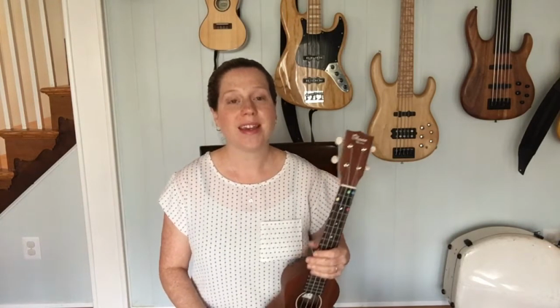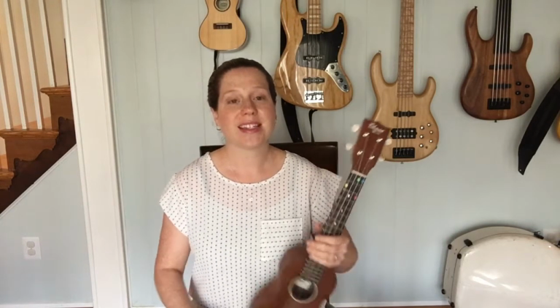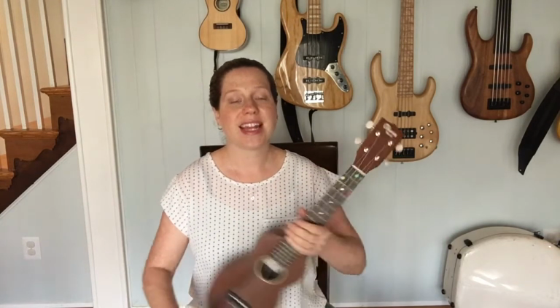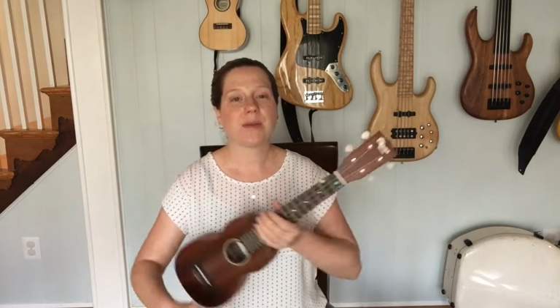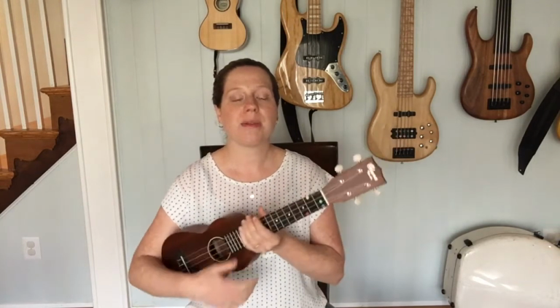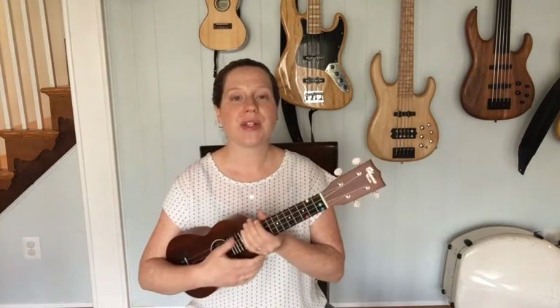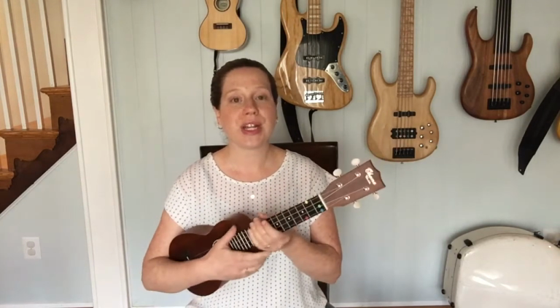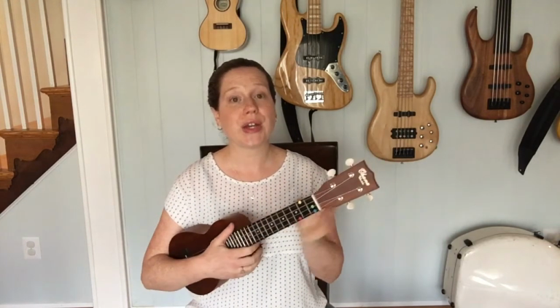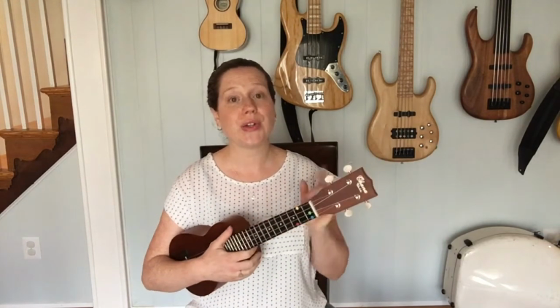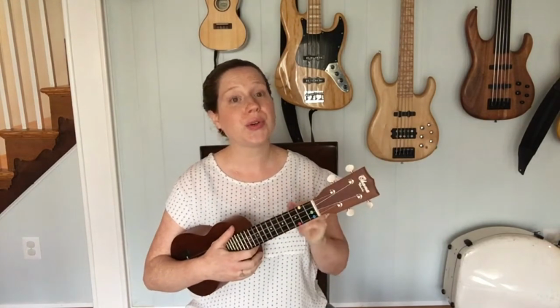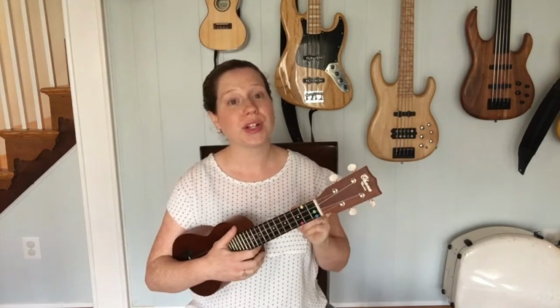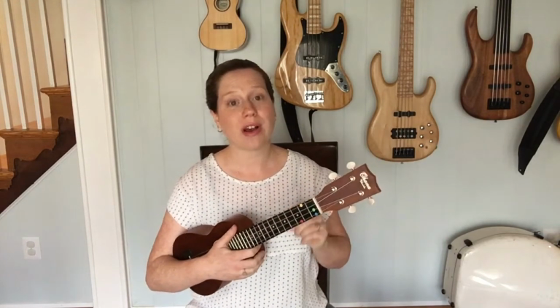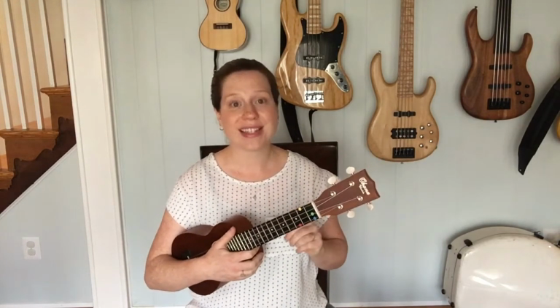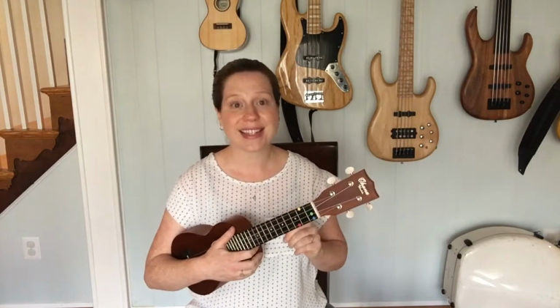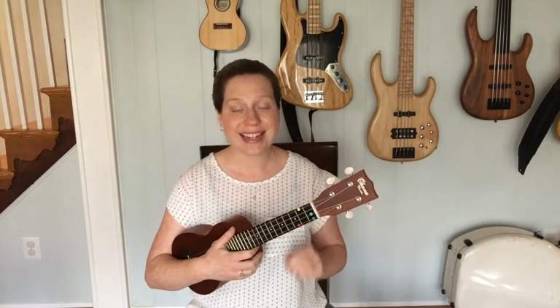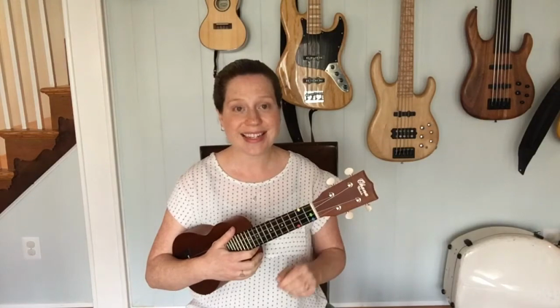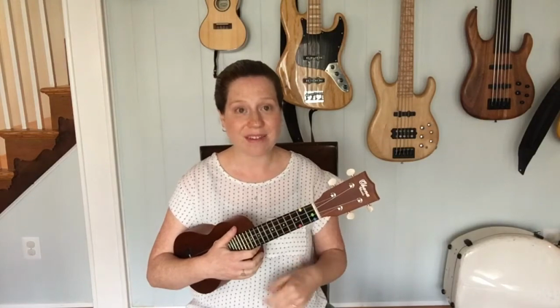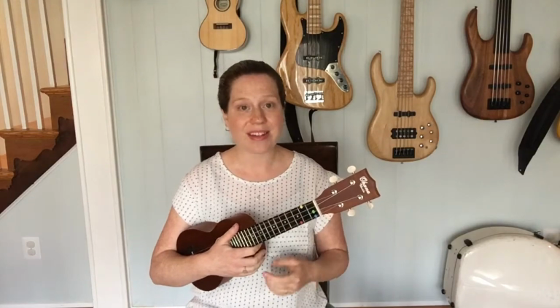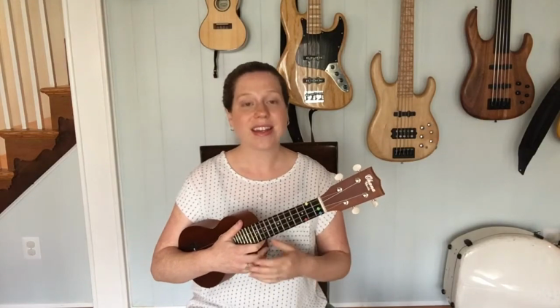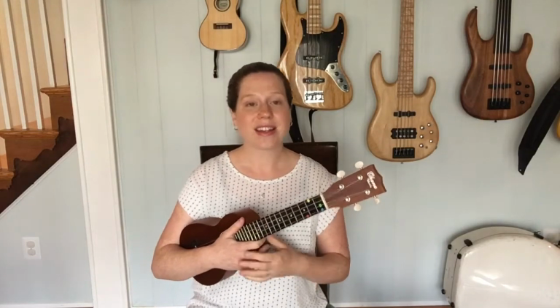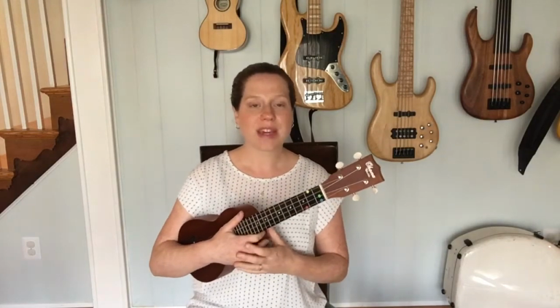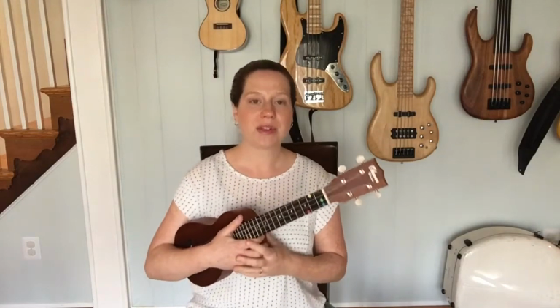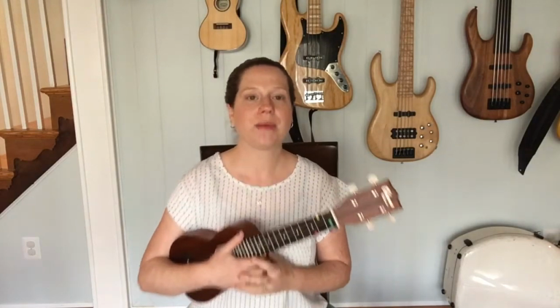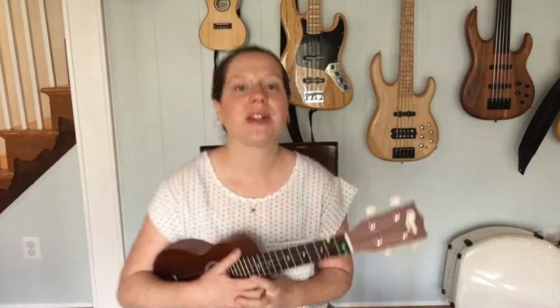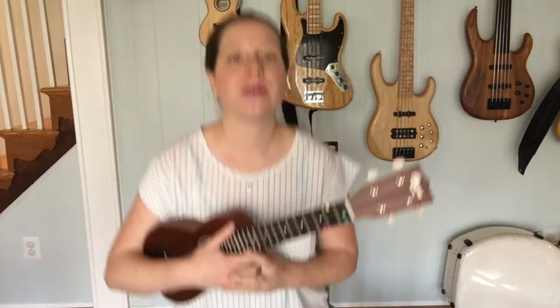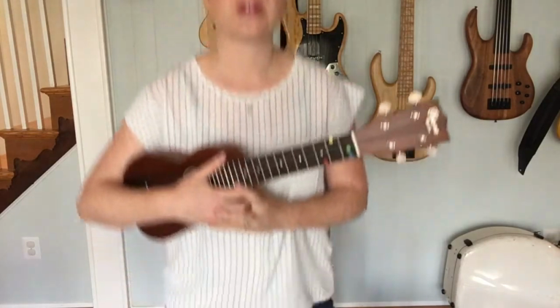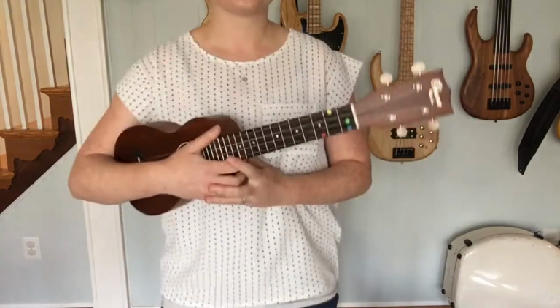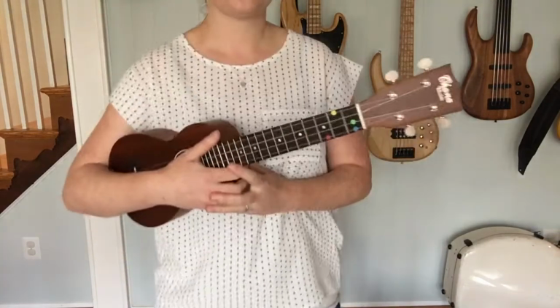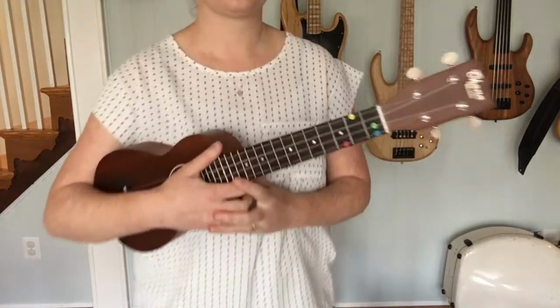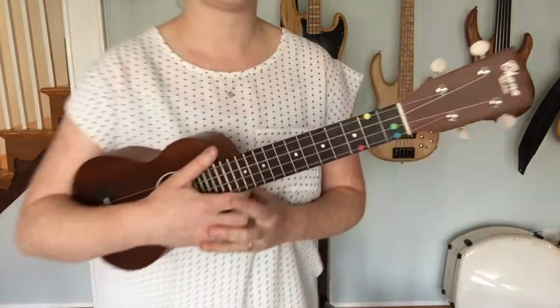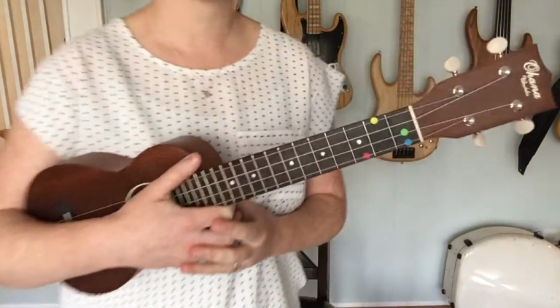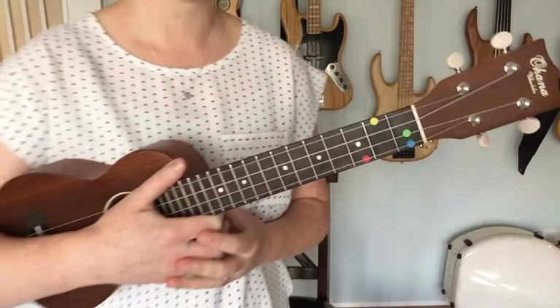Today we're going to be learning a new chord called C7. Let me come a little bit closer so we can check this out.